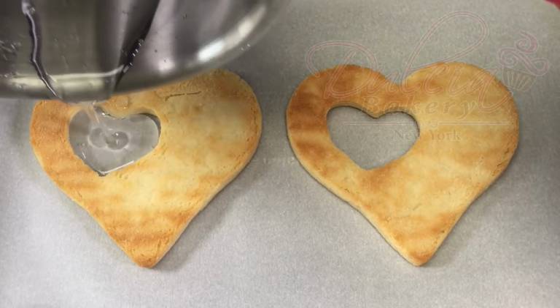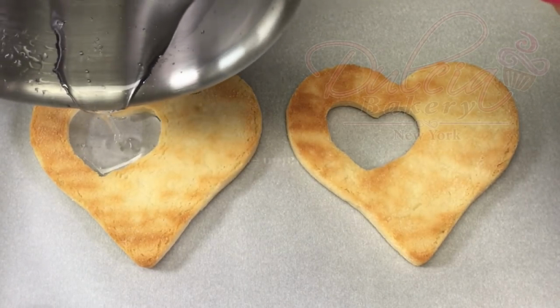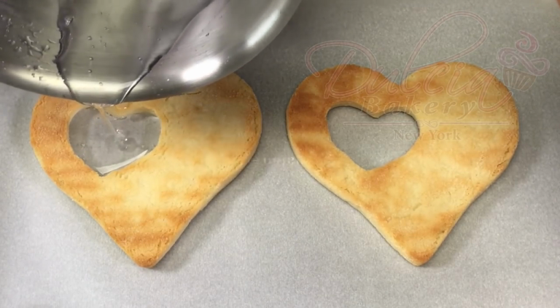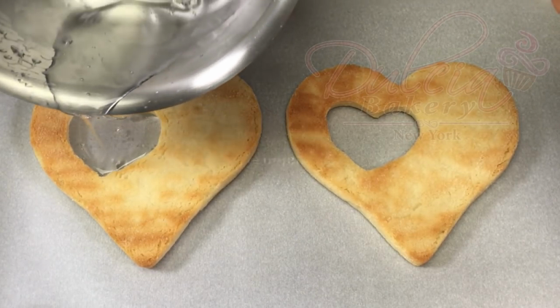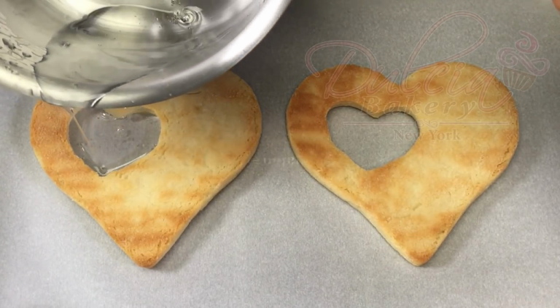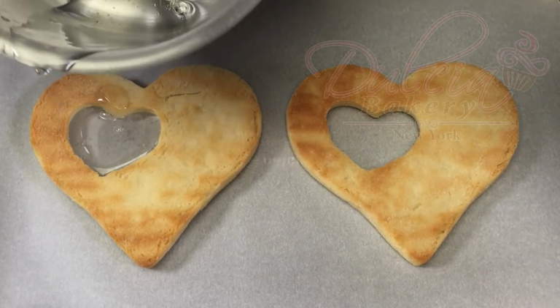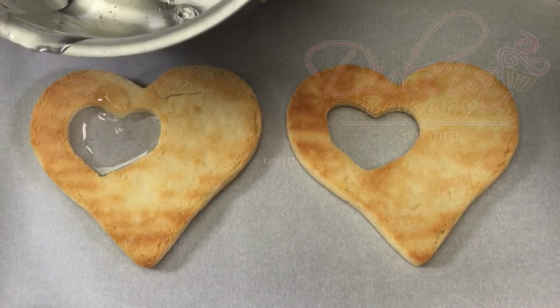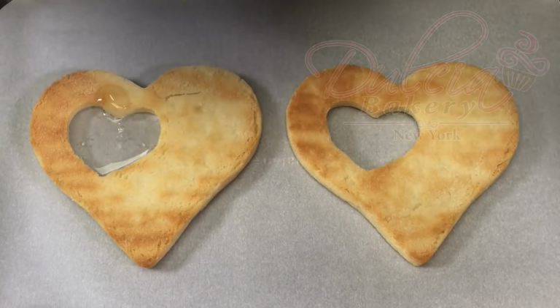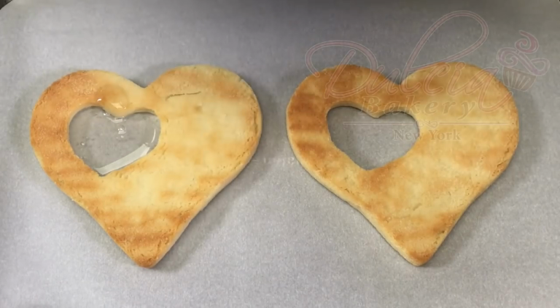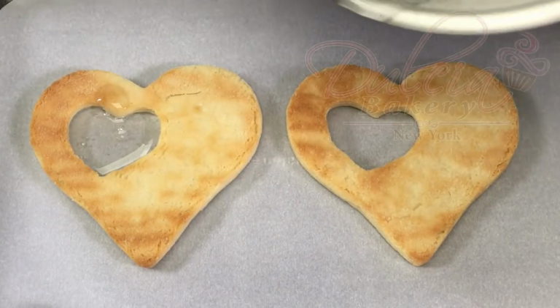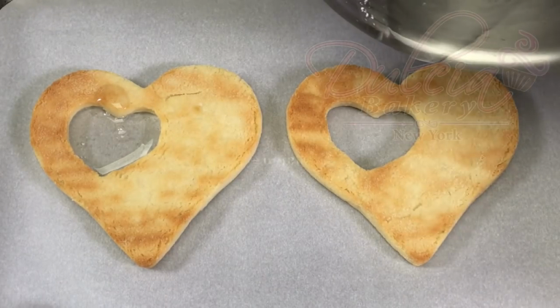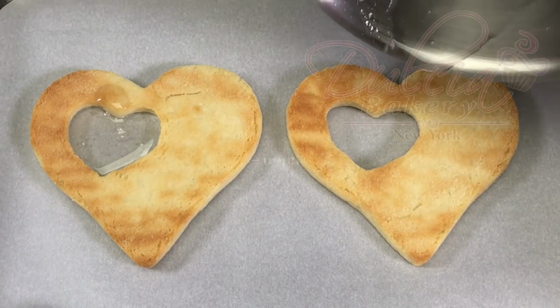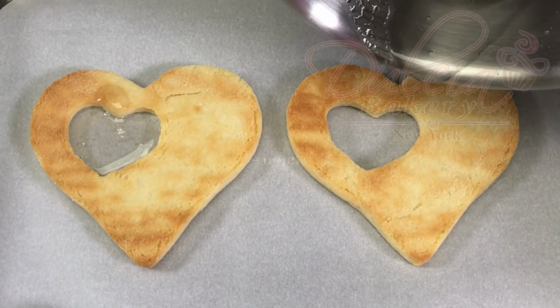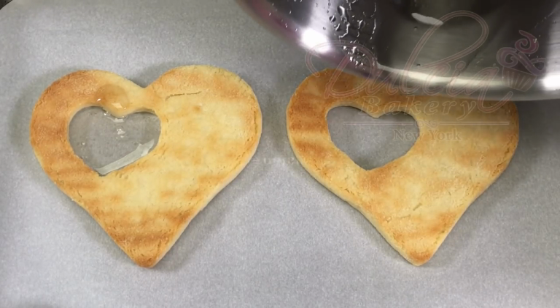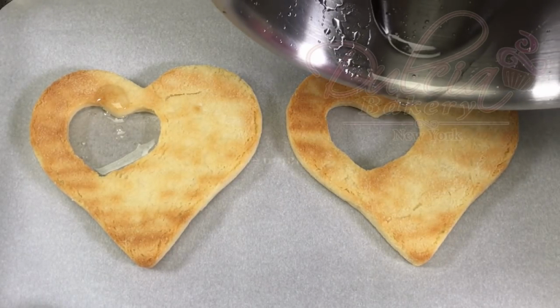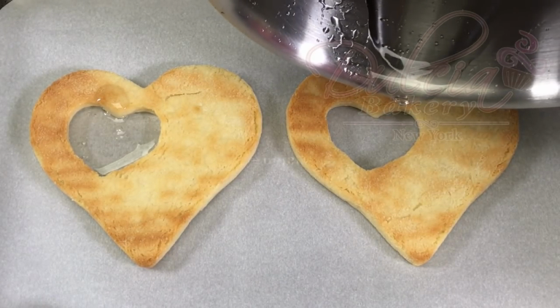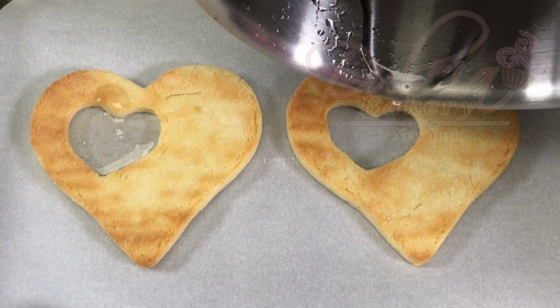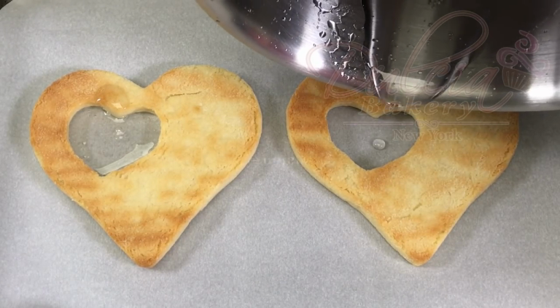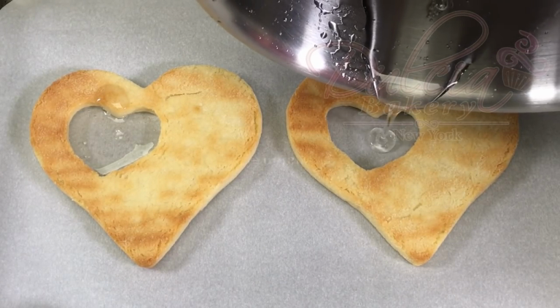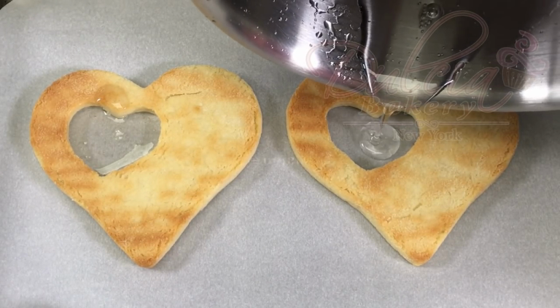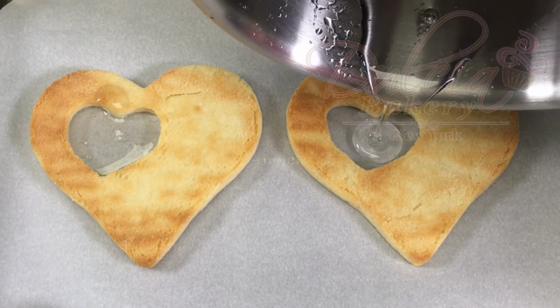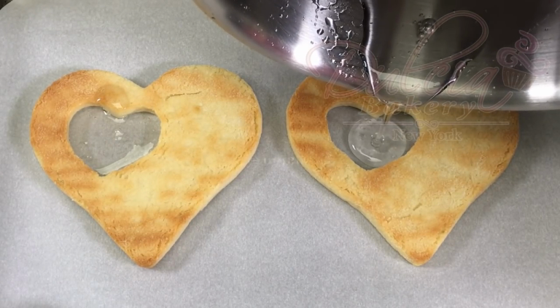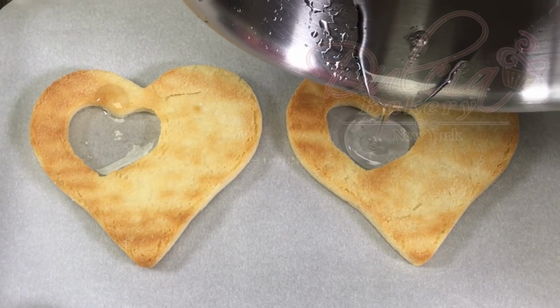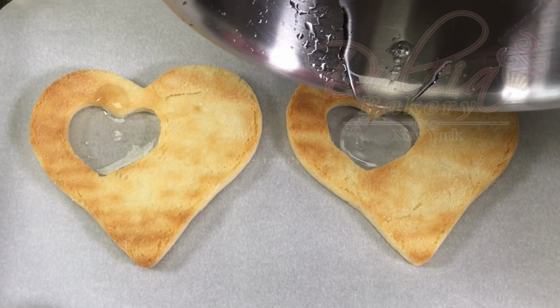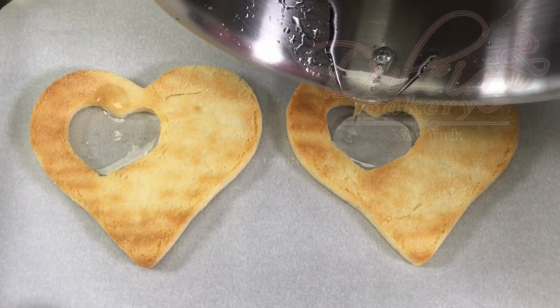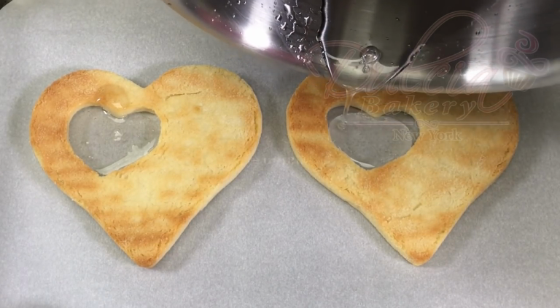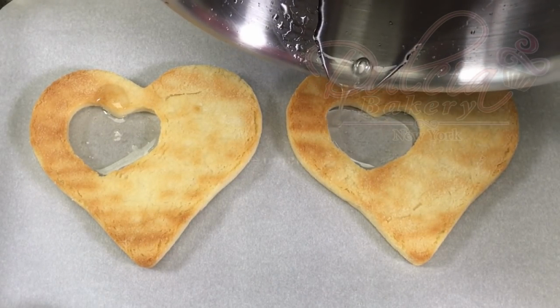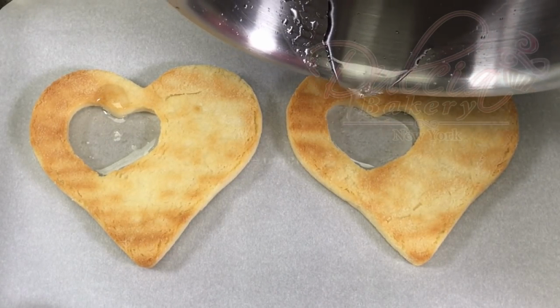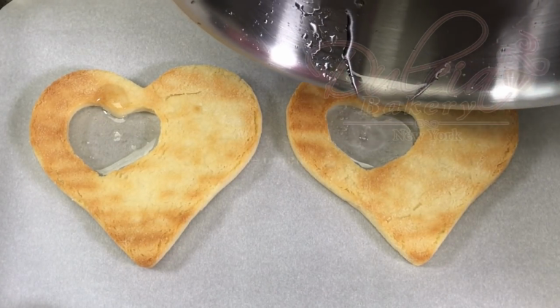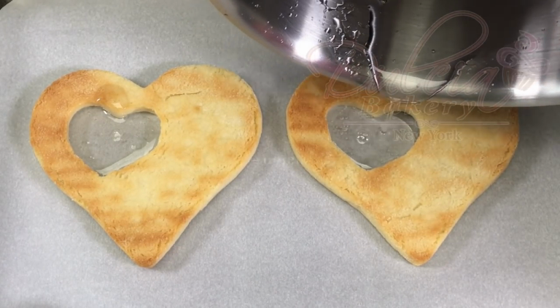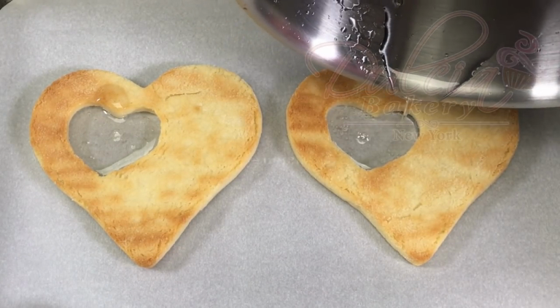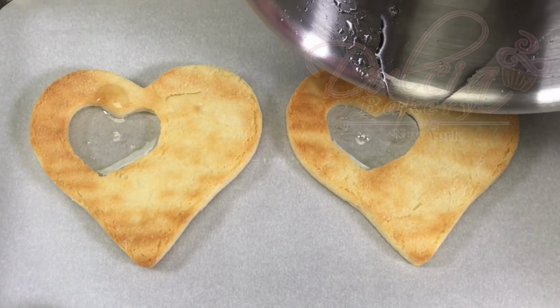To learn how to prepare this isomalt, please go to the link and I'm going to leave it up here.